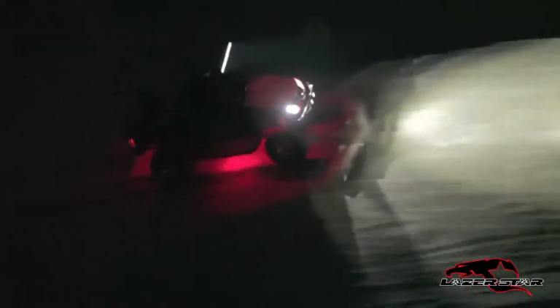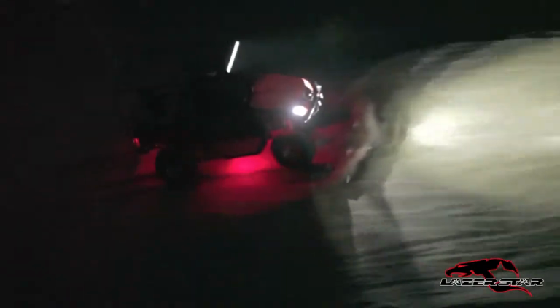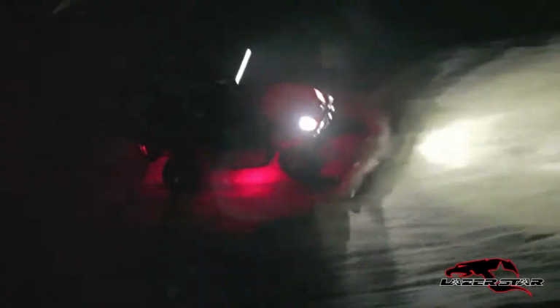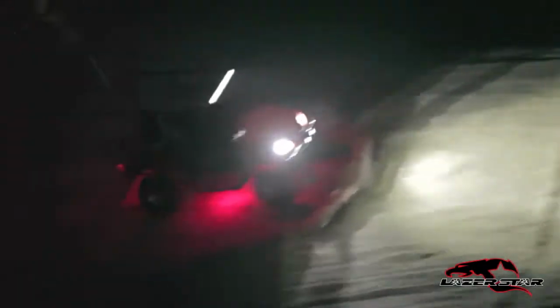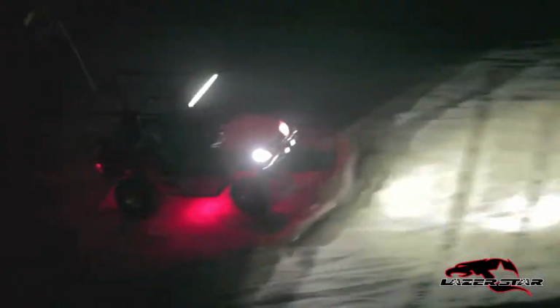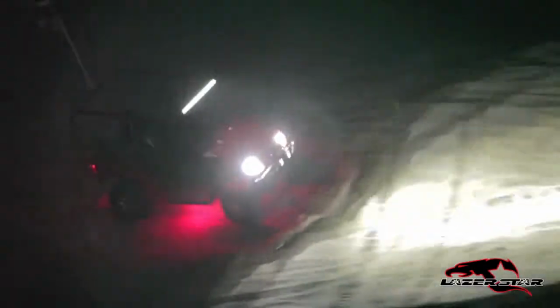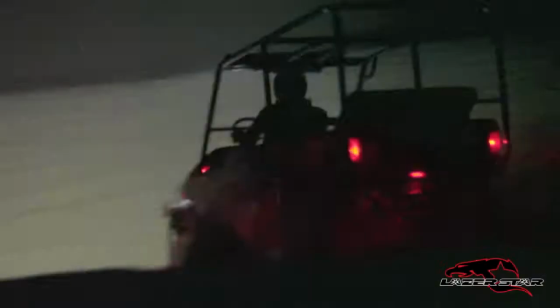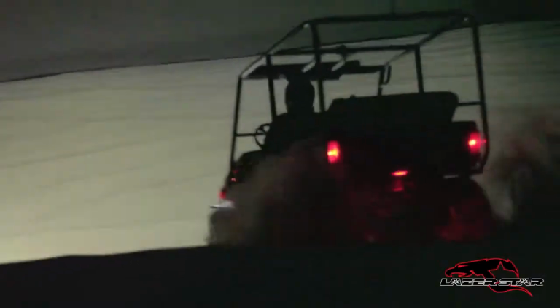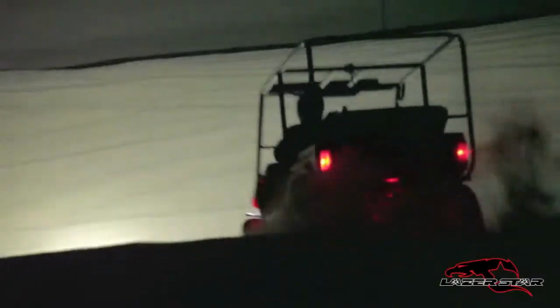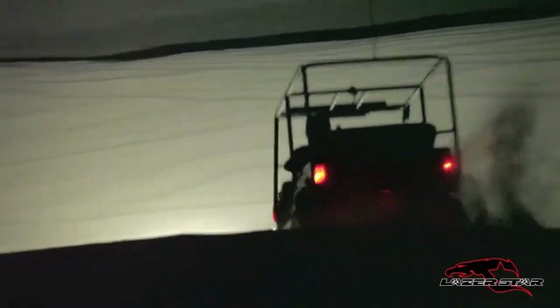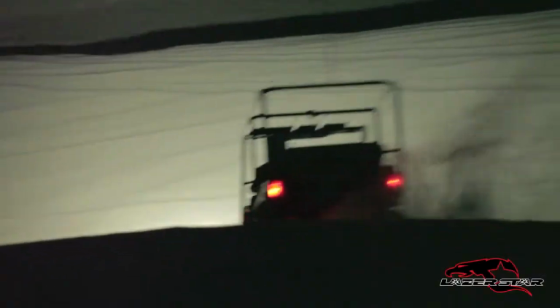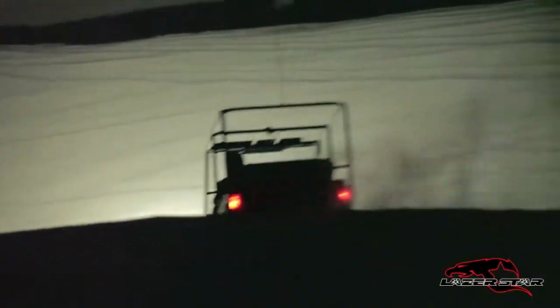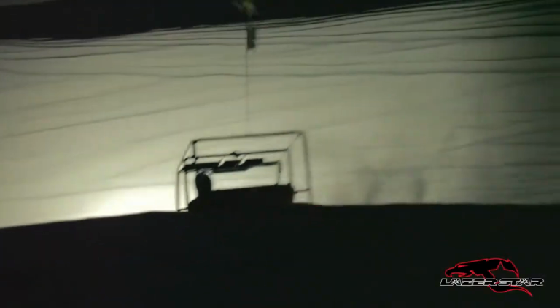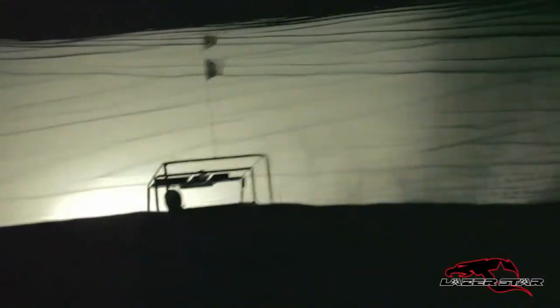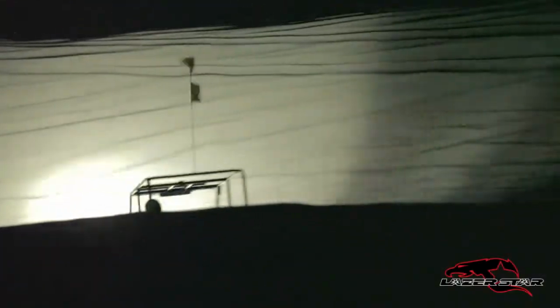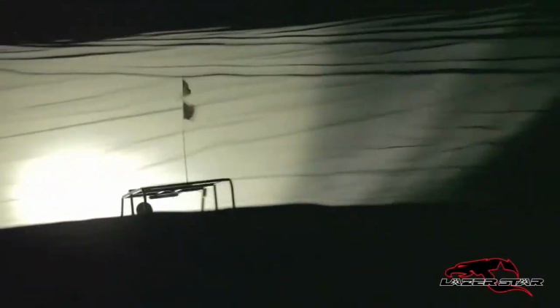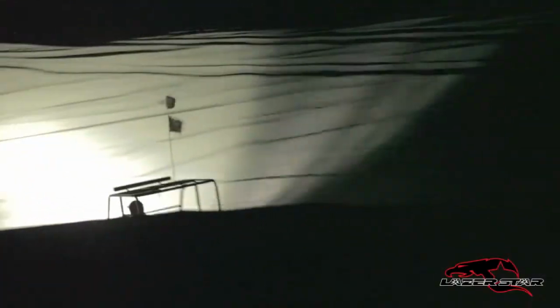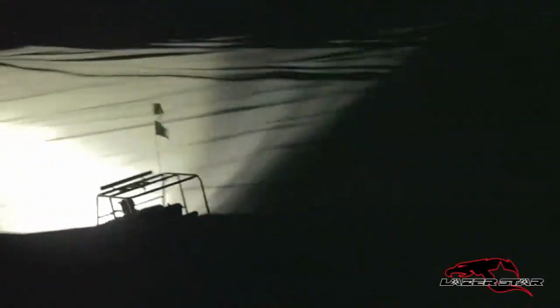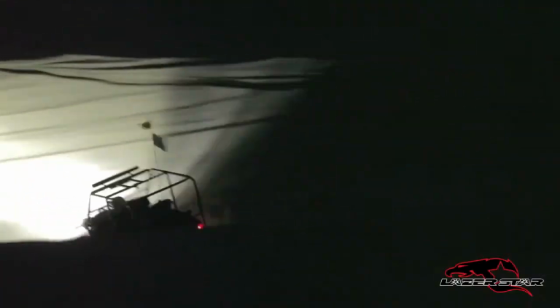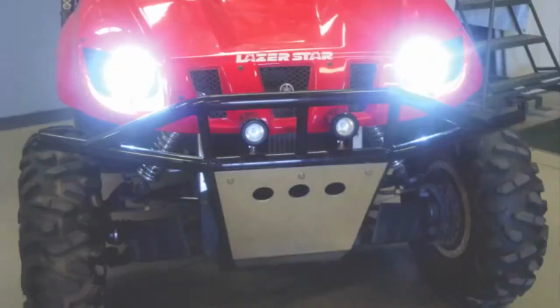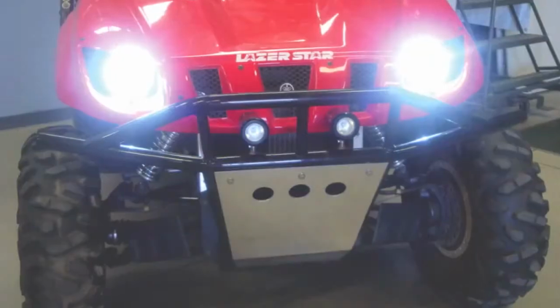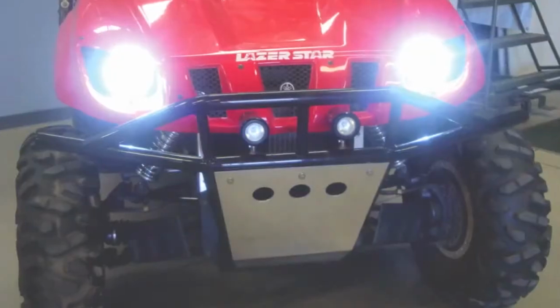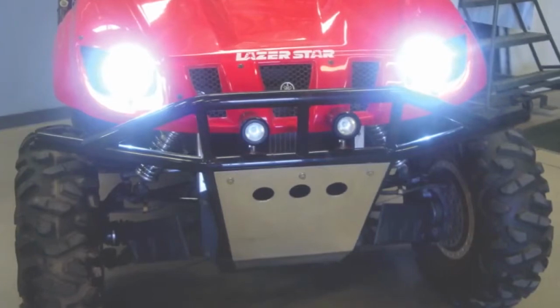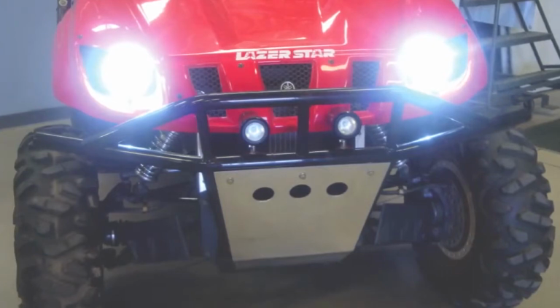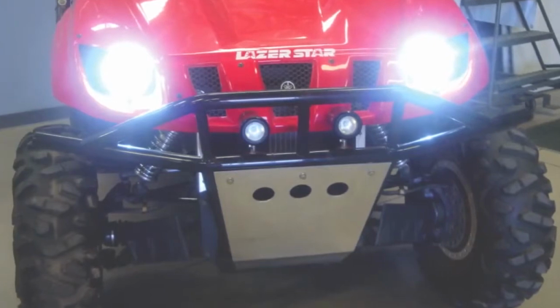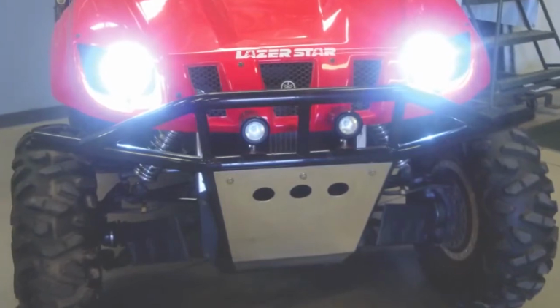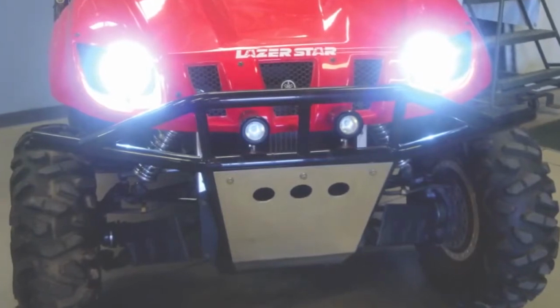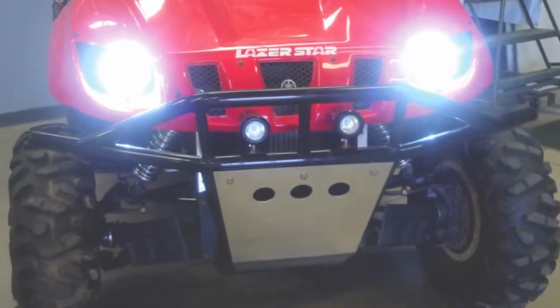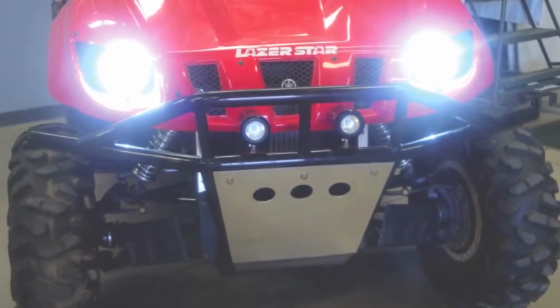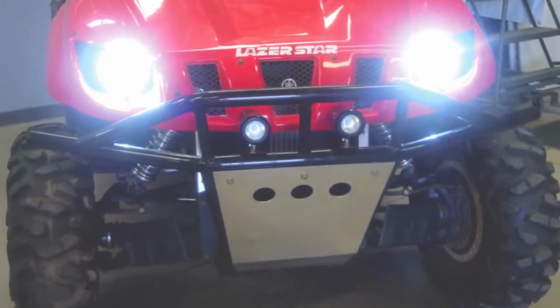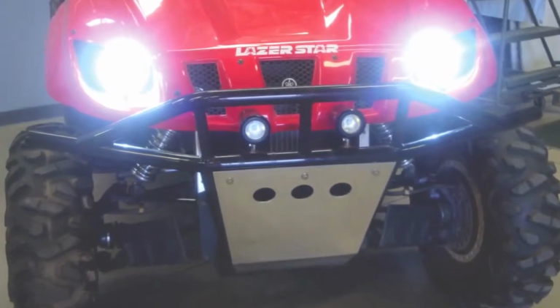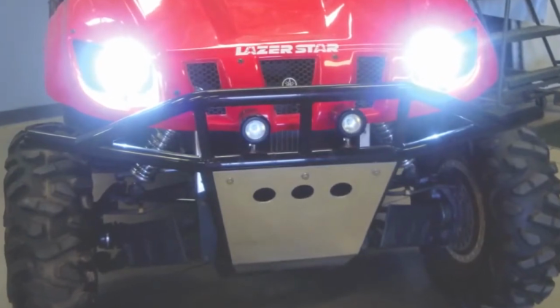And to top it off, the Rhino's stock headlamps are upgraded with Laserstar's HID conversion kit.